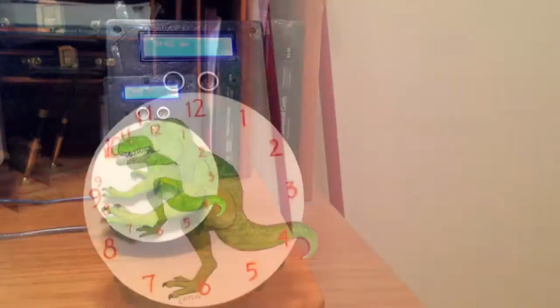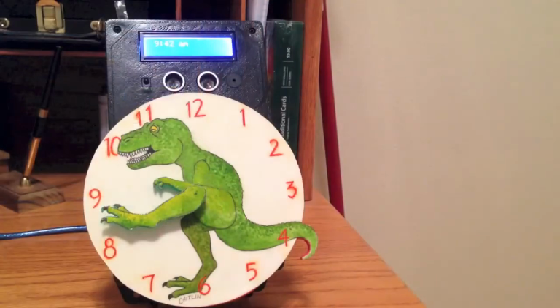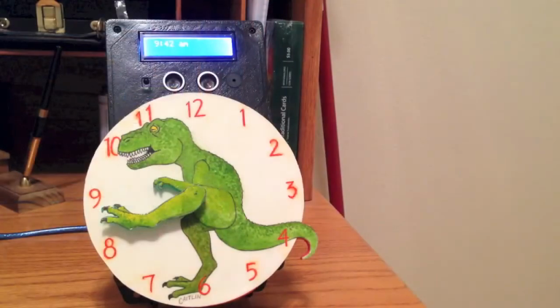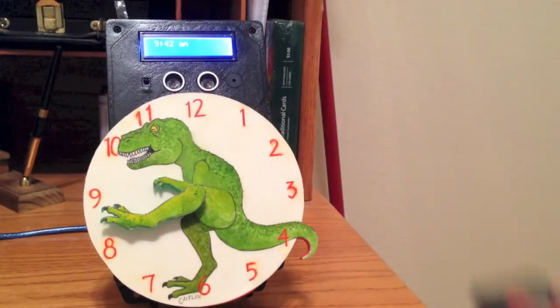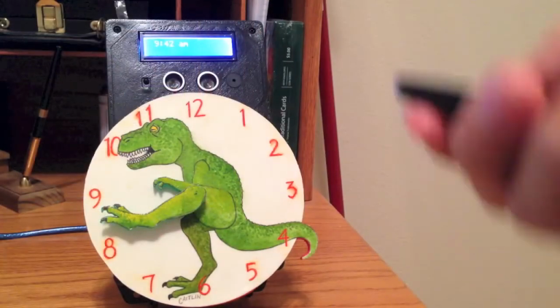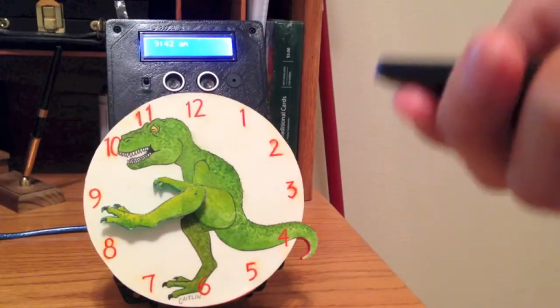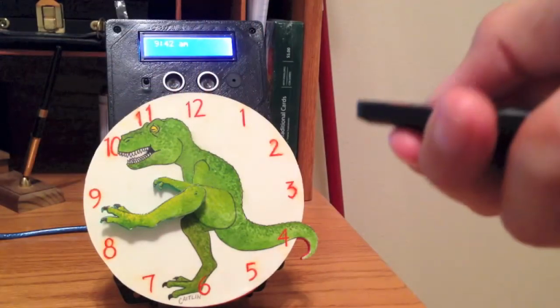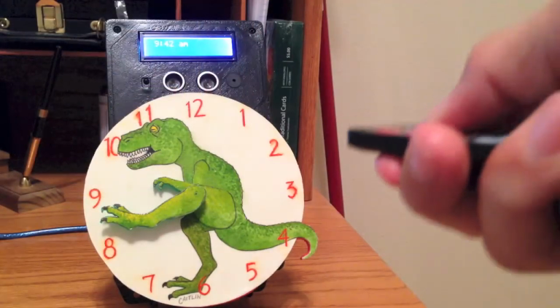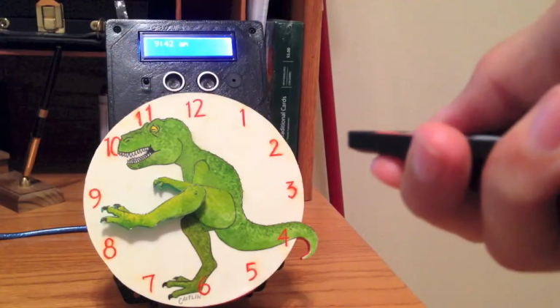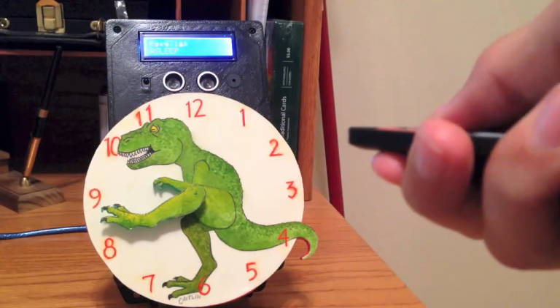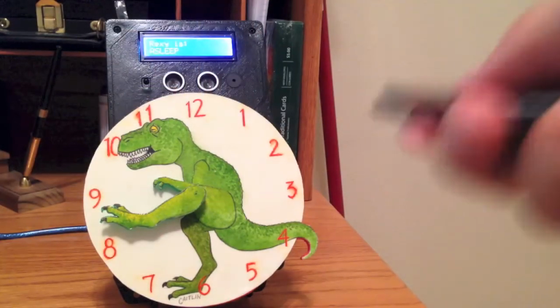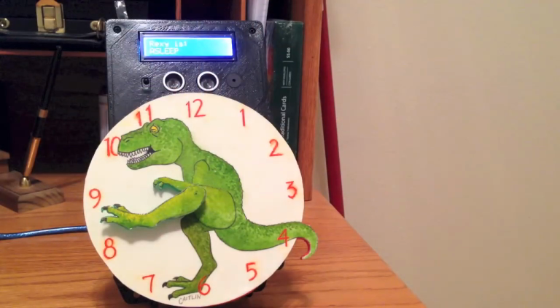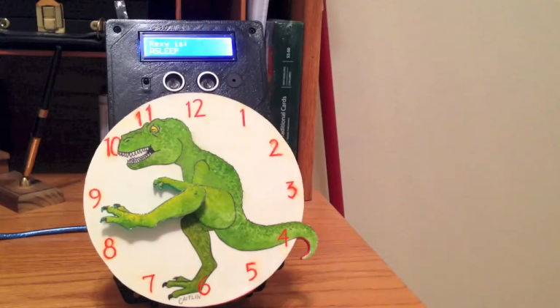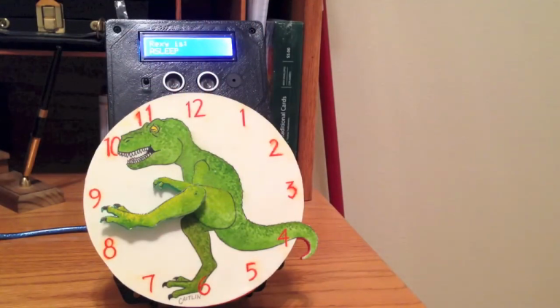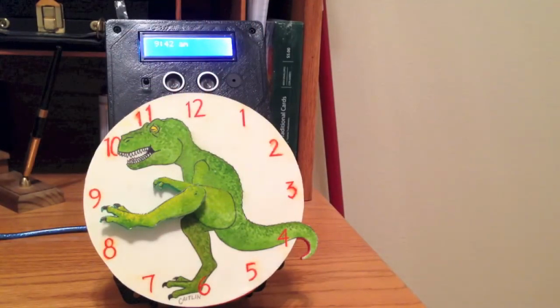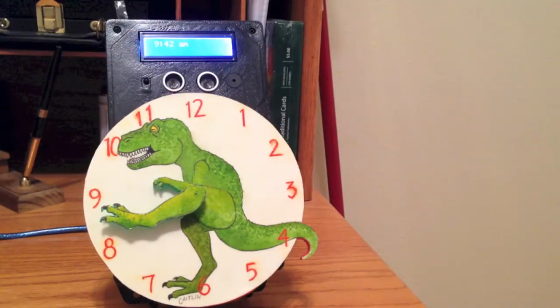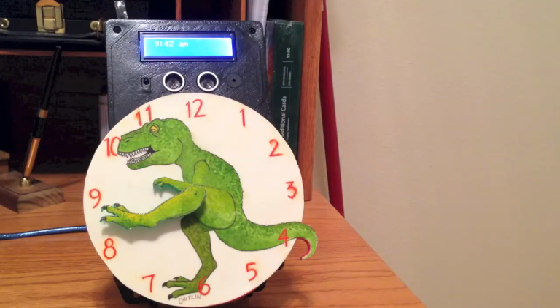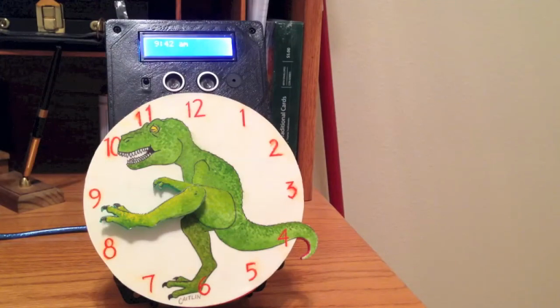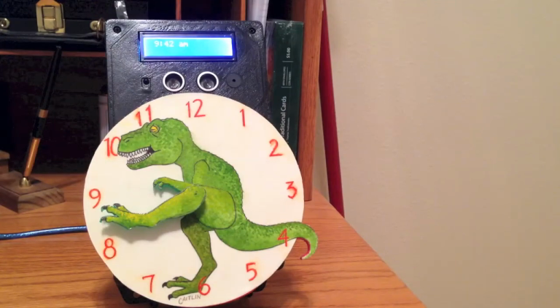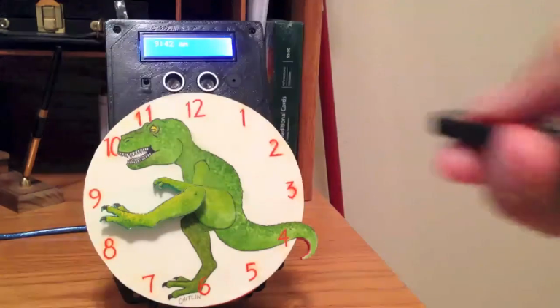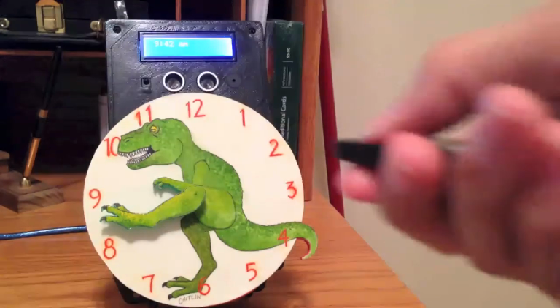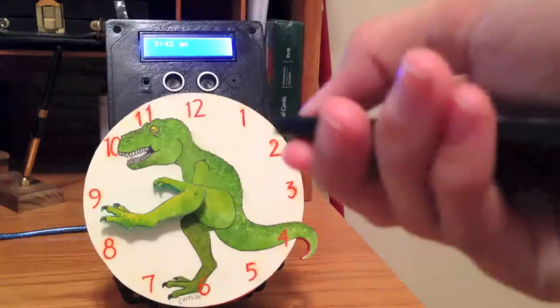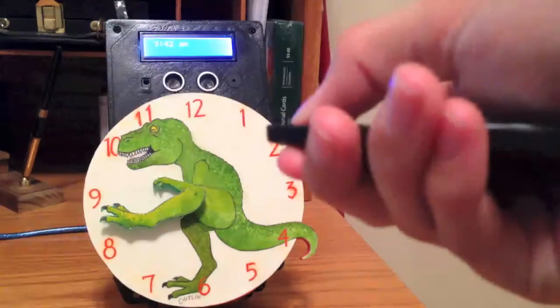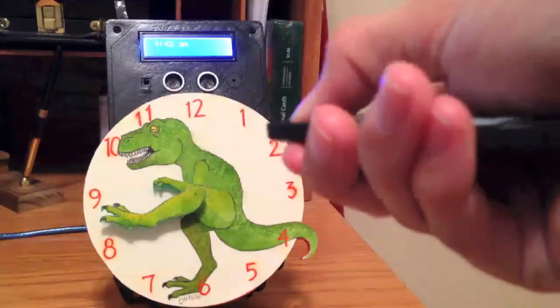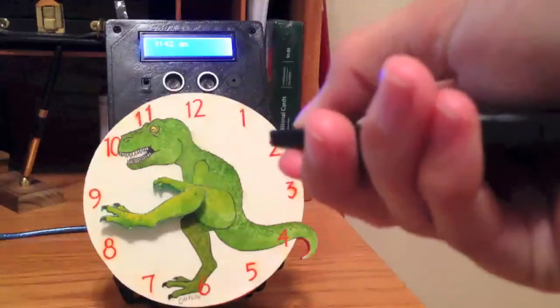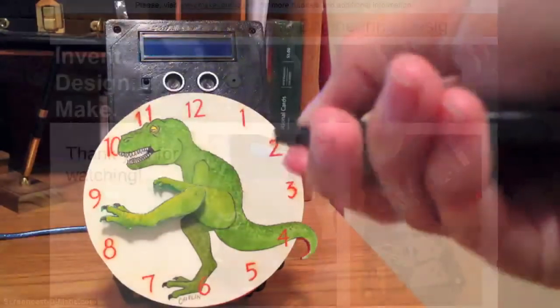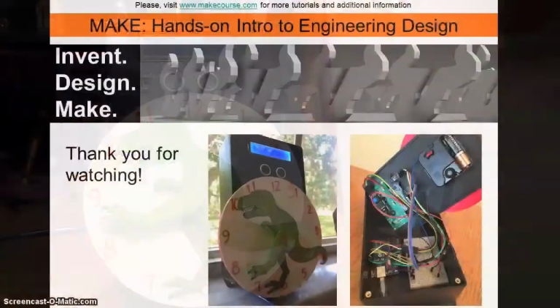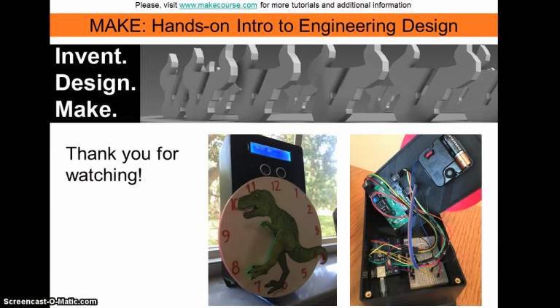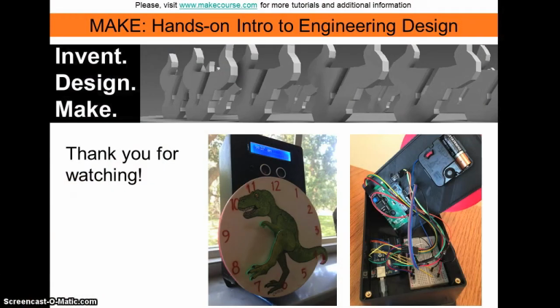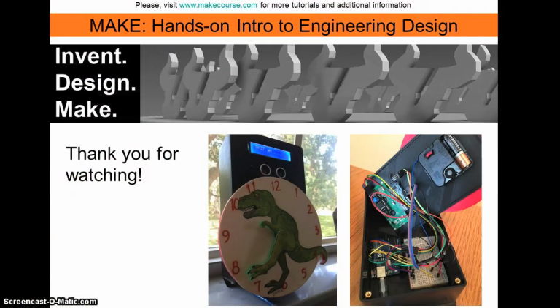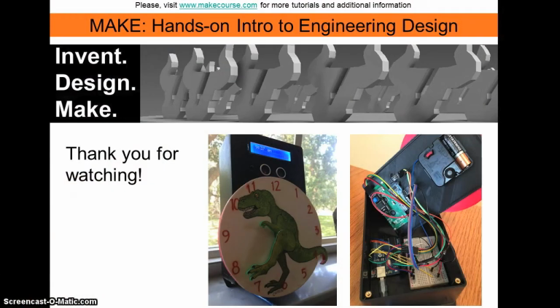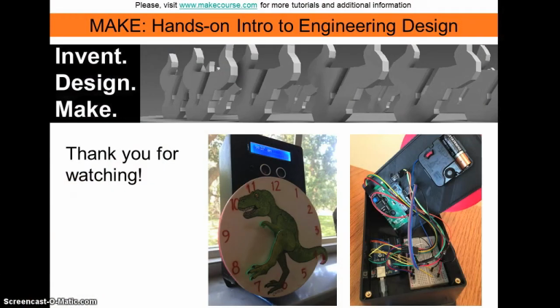And then press the mute button again to re-mute Rexy. And that's it. Thanks for watching.